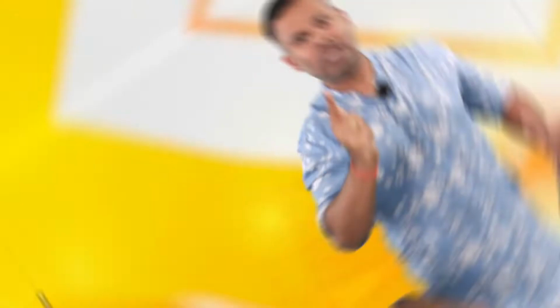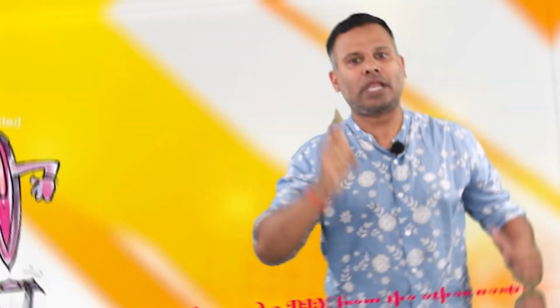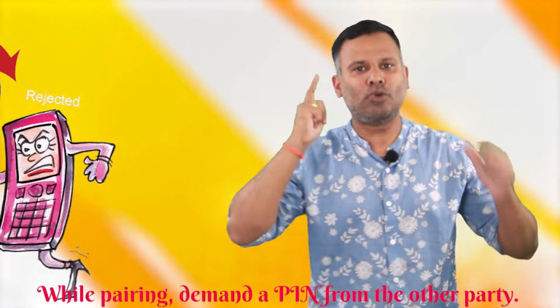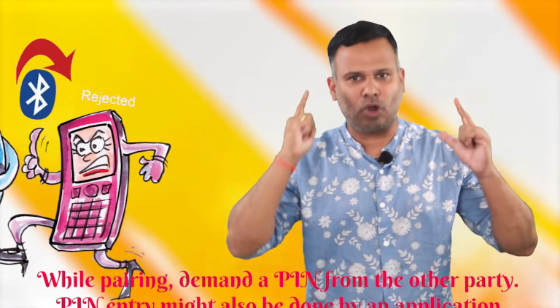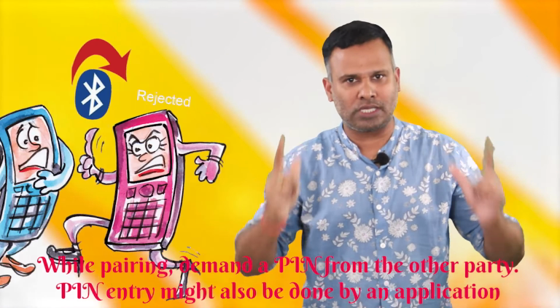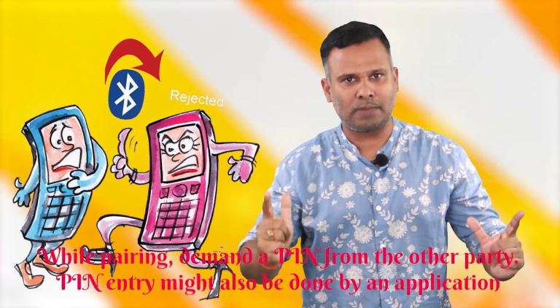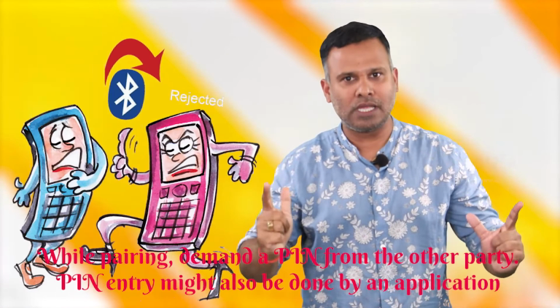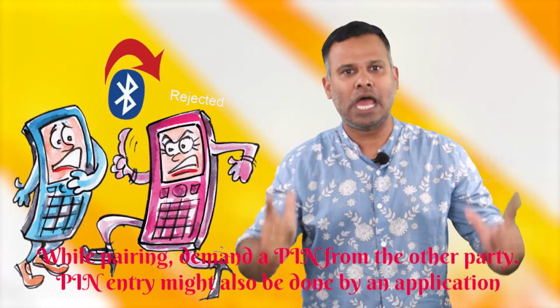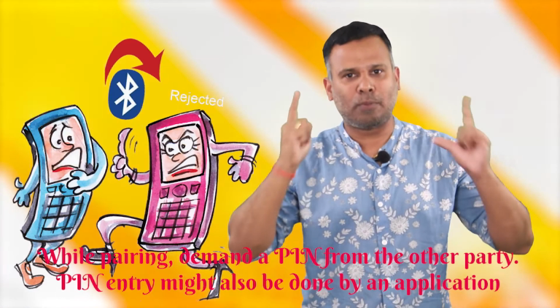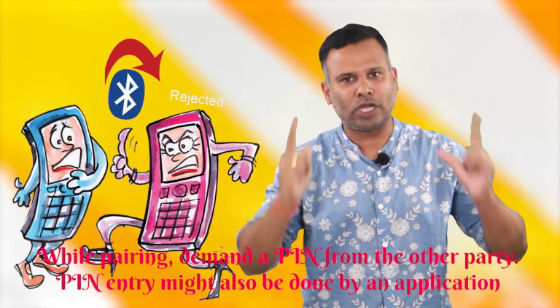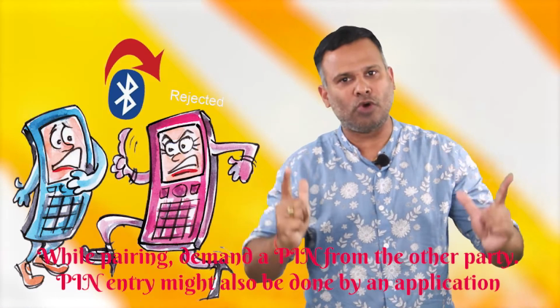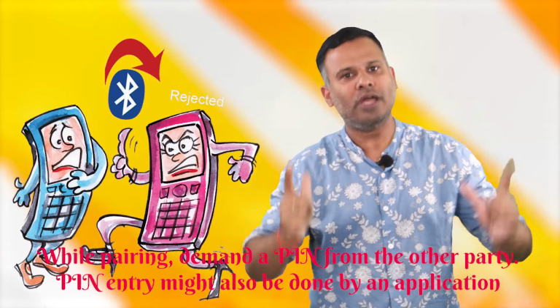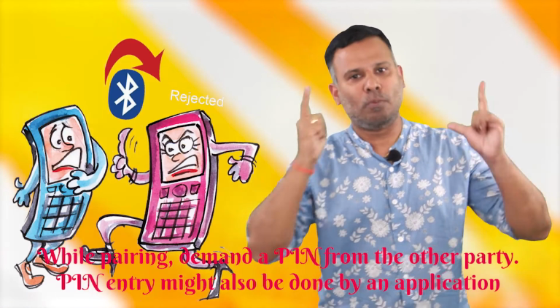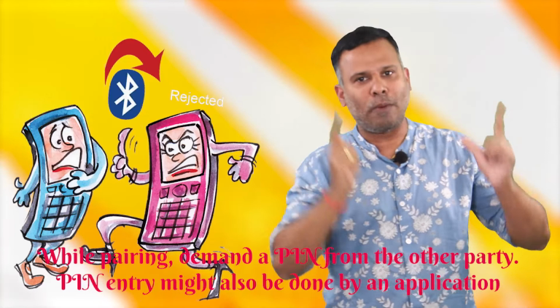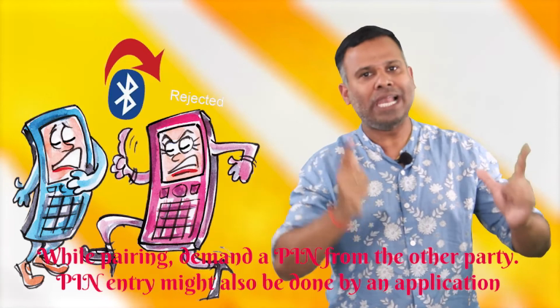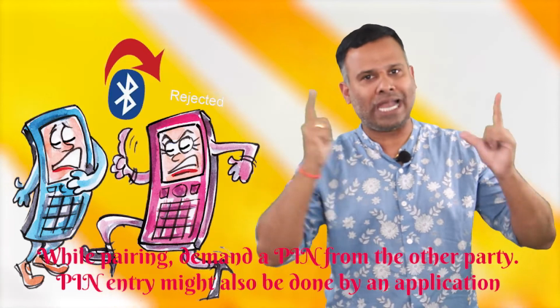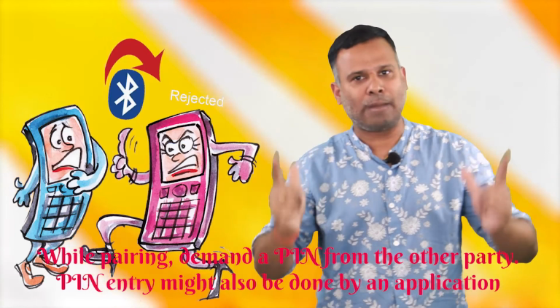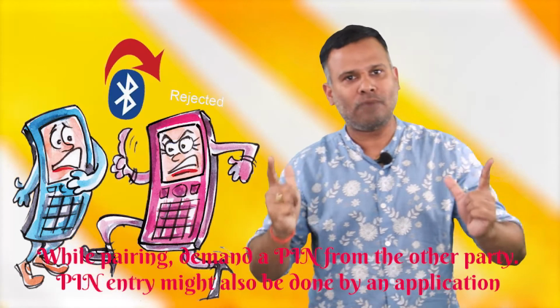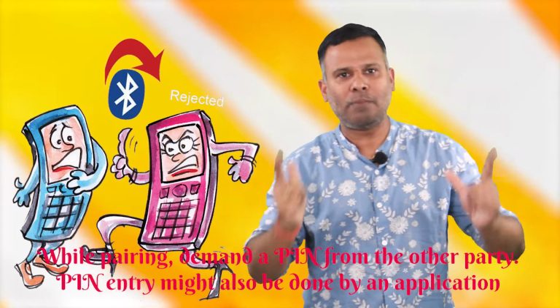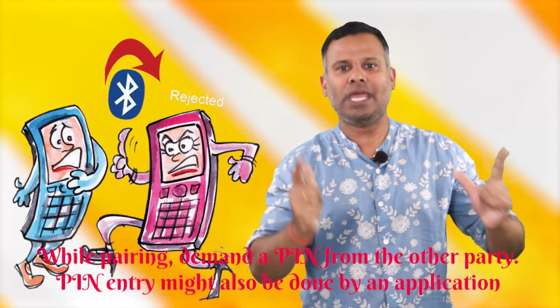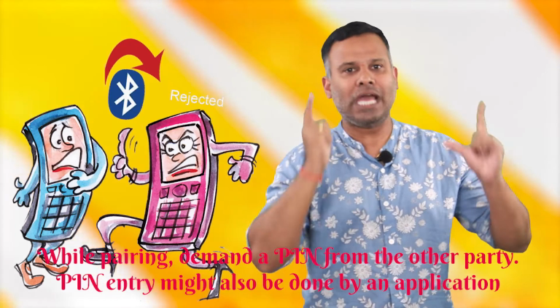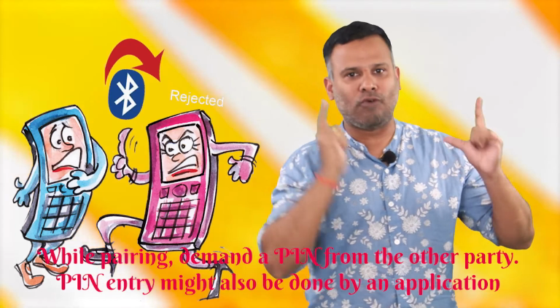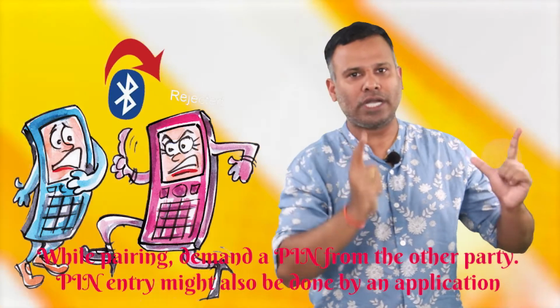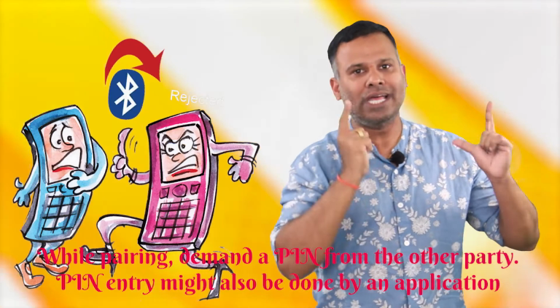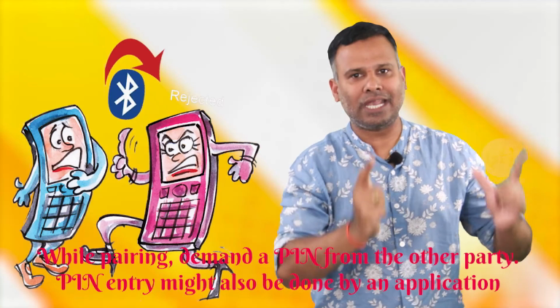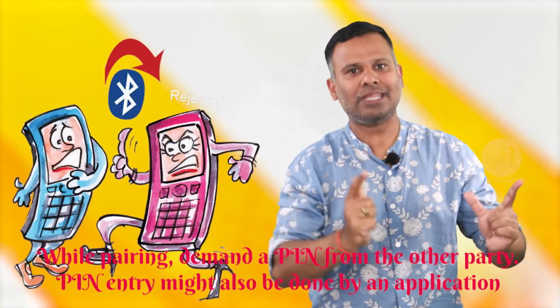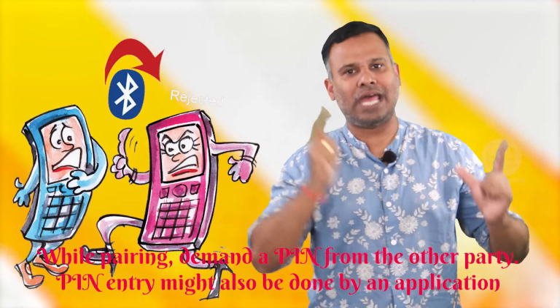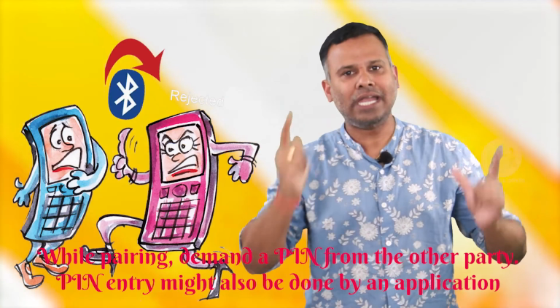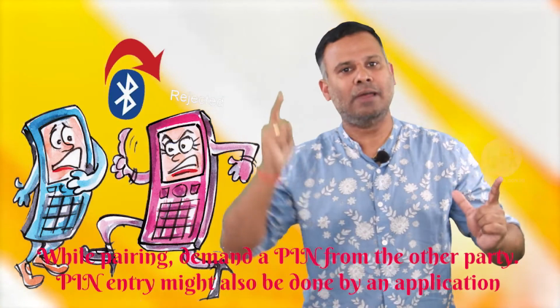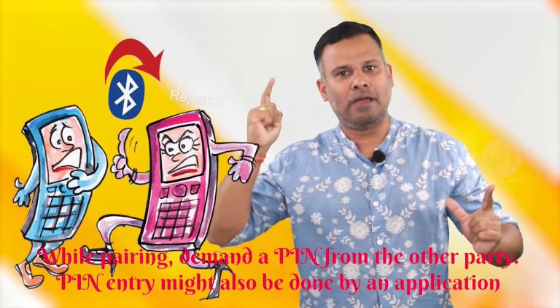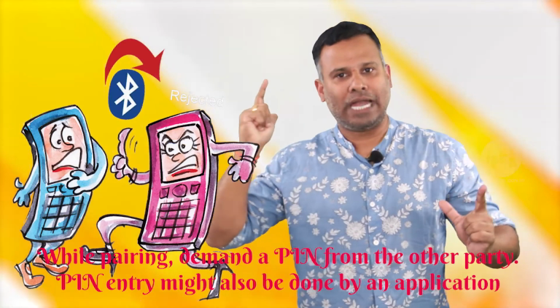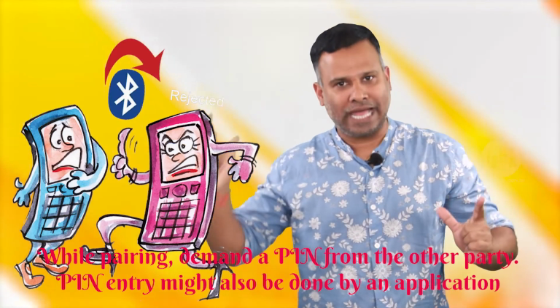Try to follow these steps and protect your mobile and laptop from any unwanted risks and attacks.